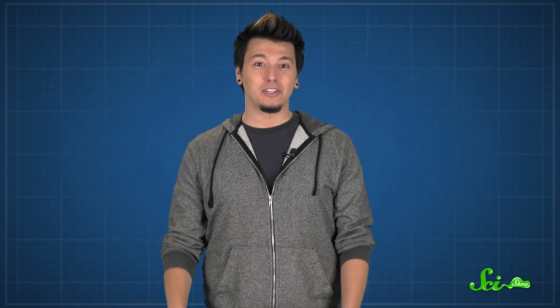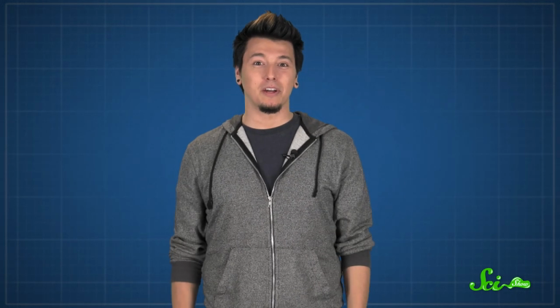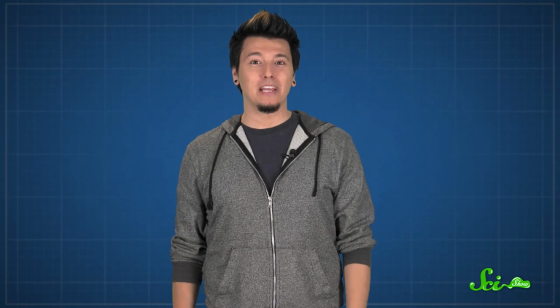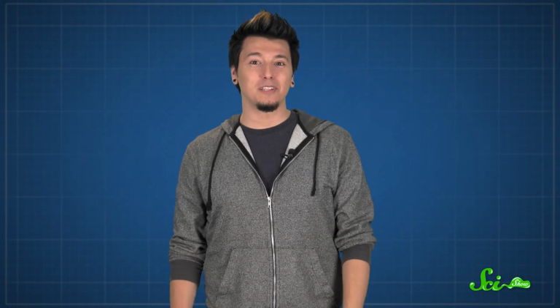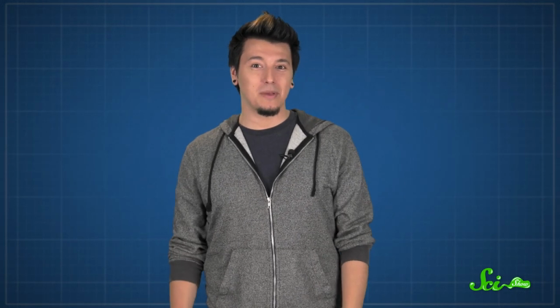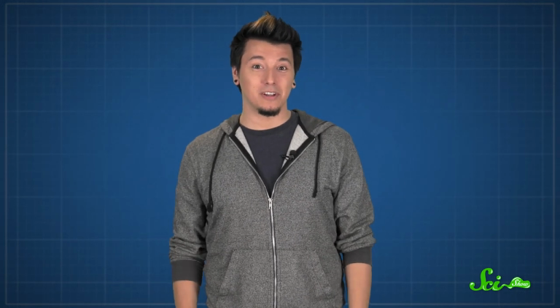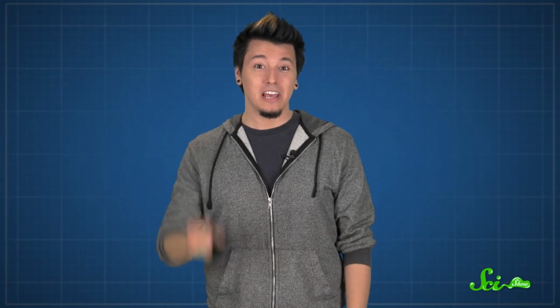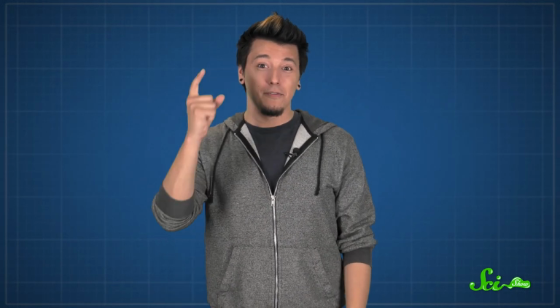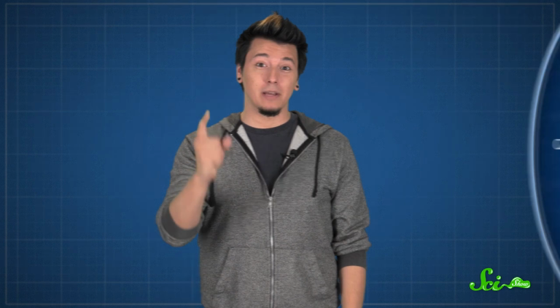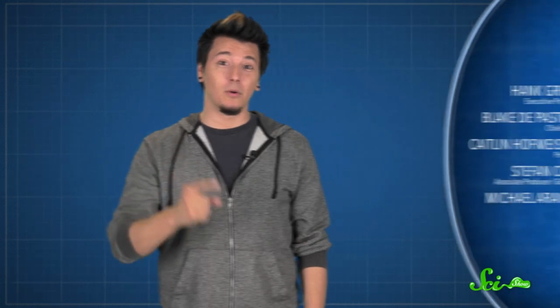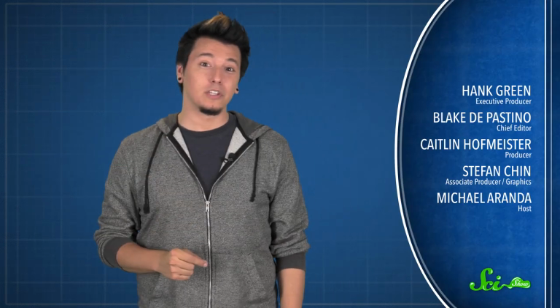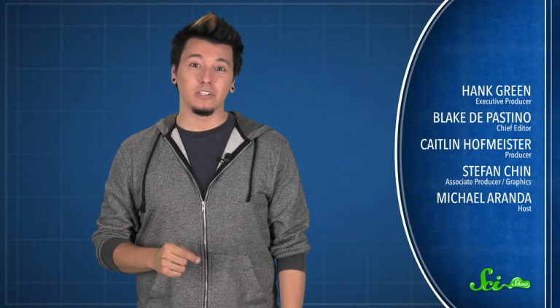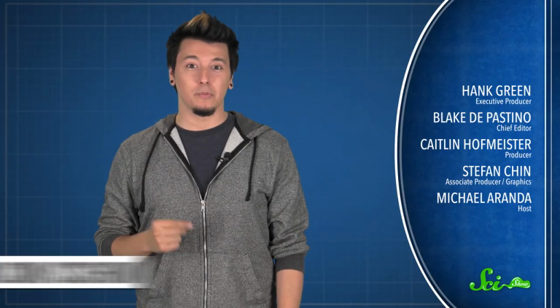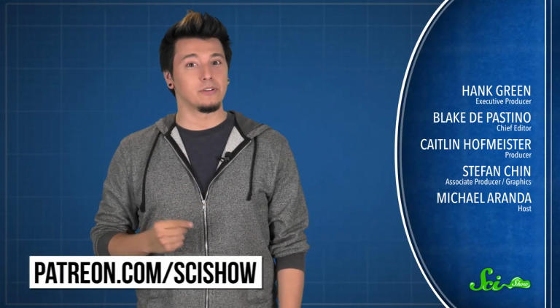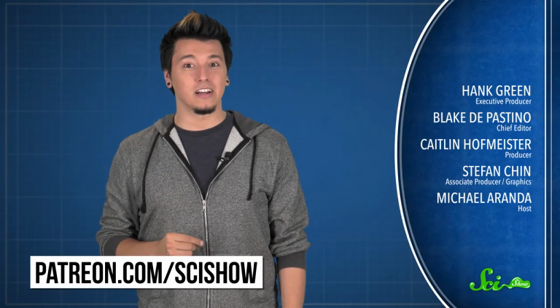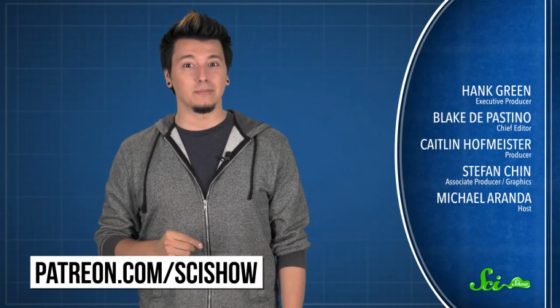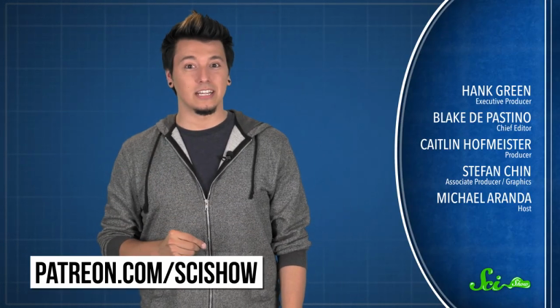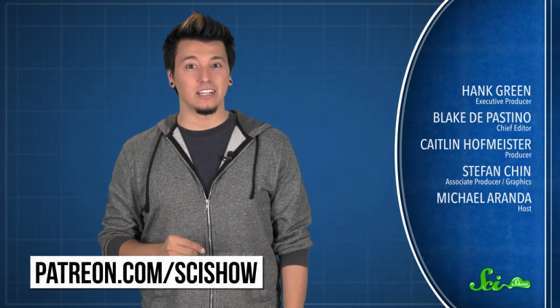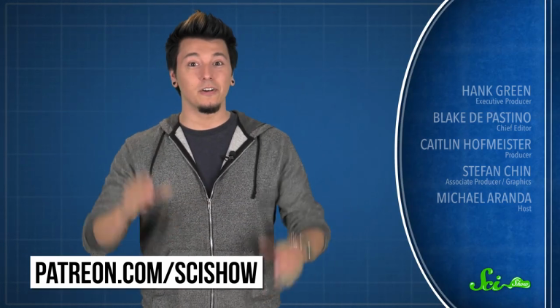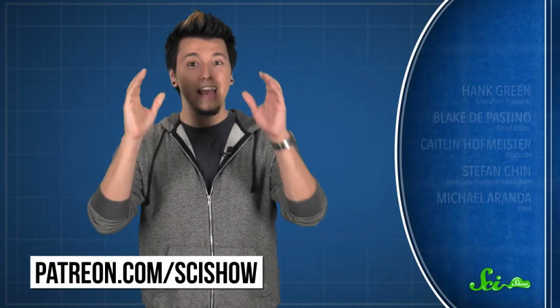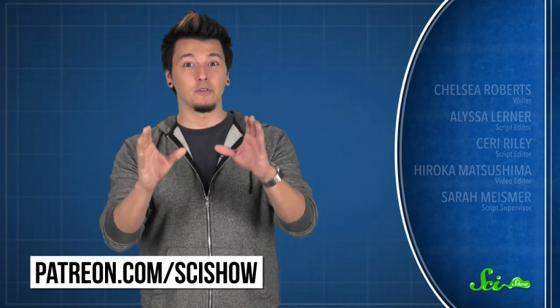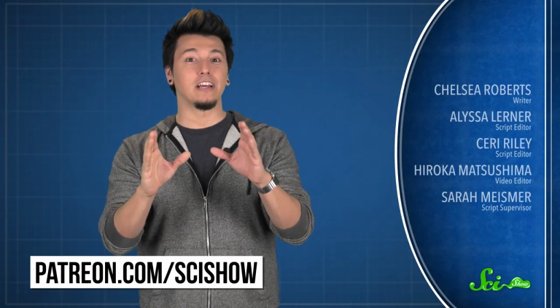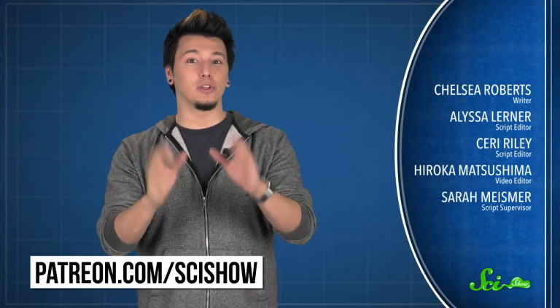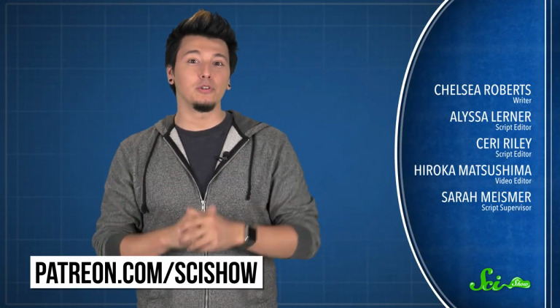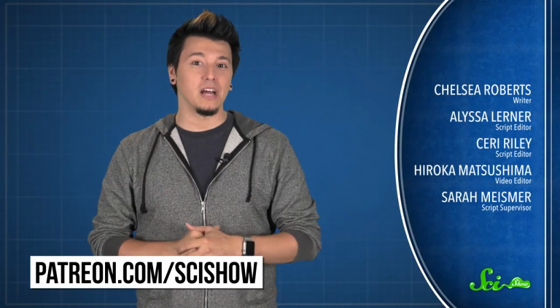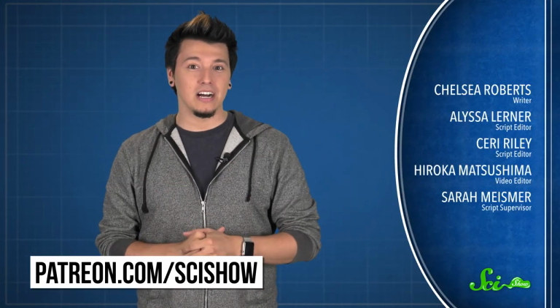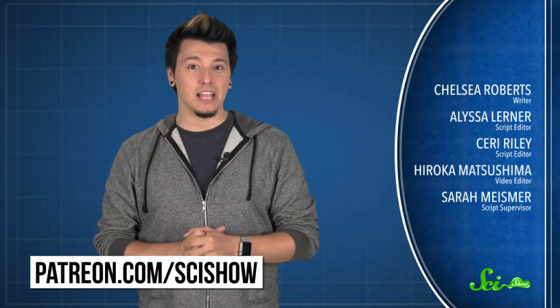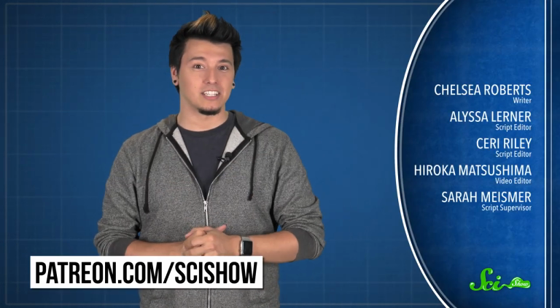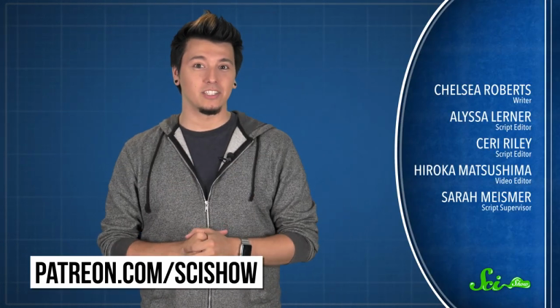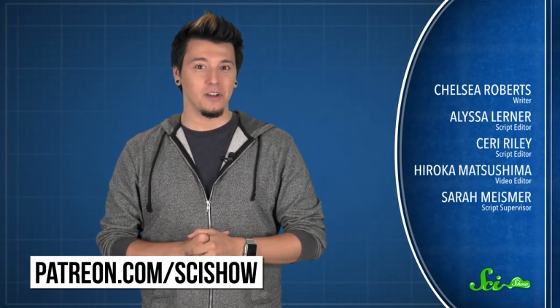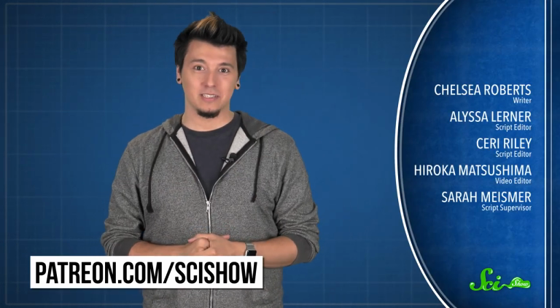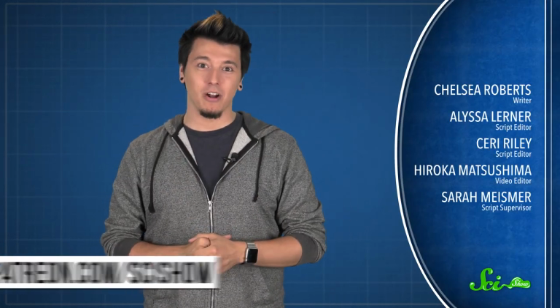Thanks for watching this episode of SciShow, brought to you by our Patrons on Patreon. If you want to help support the show, just go to patreon.com/scishow. And don't forget to go to youtube.com/scishow and subscribe.